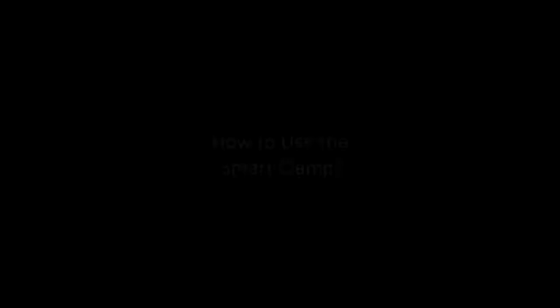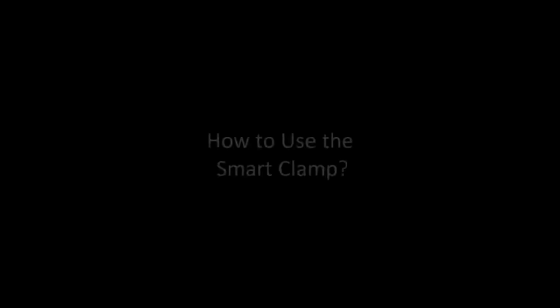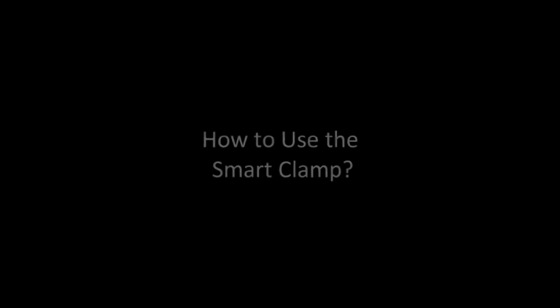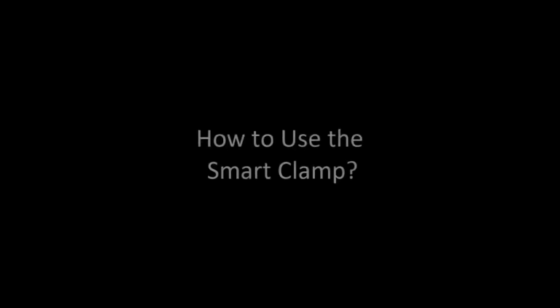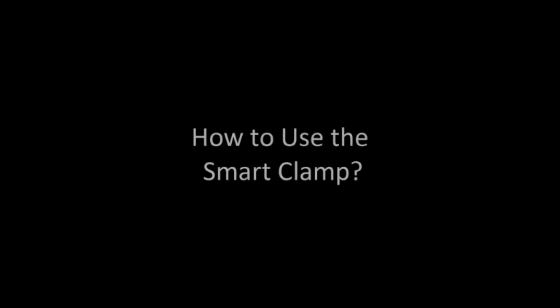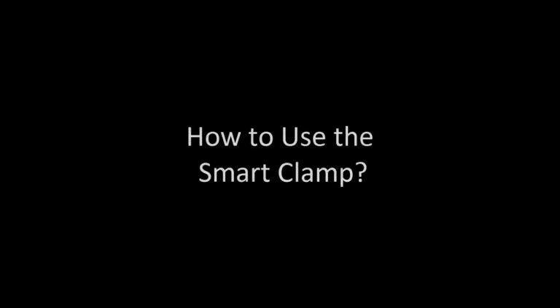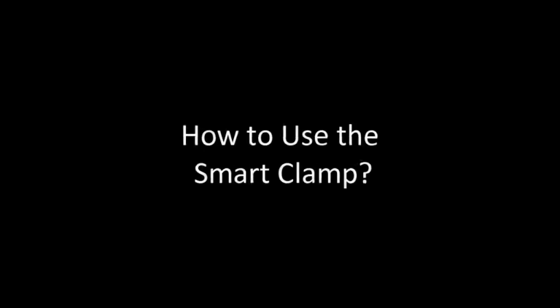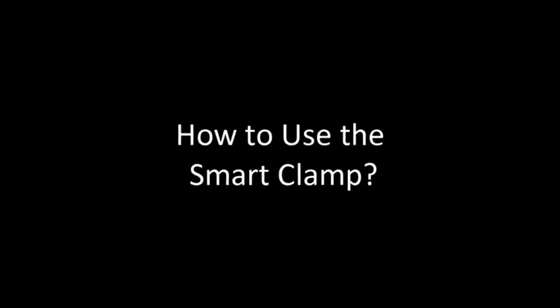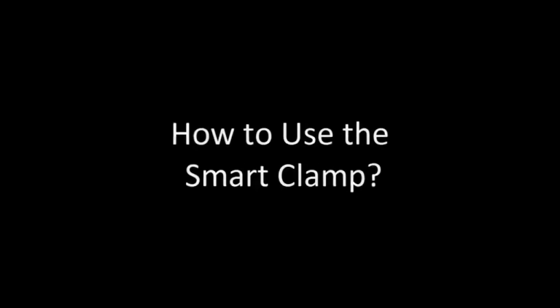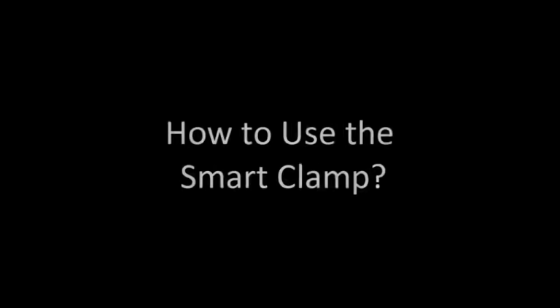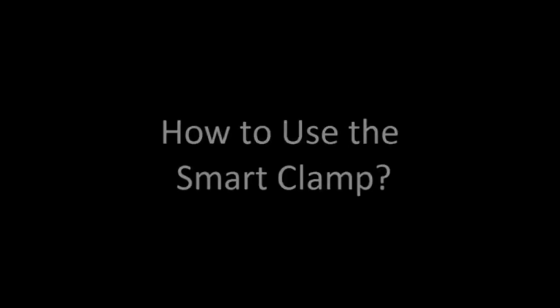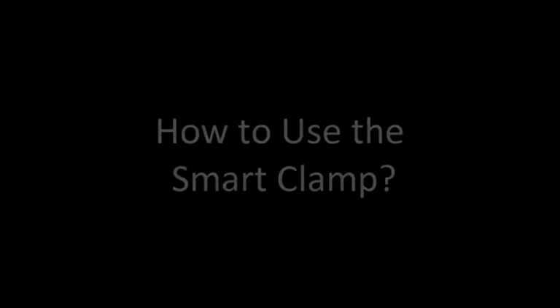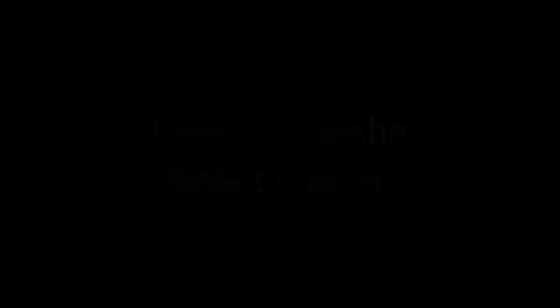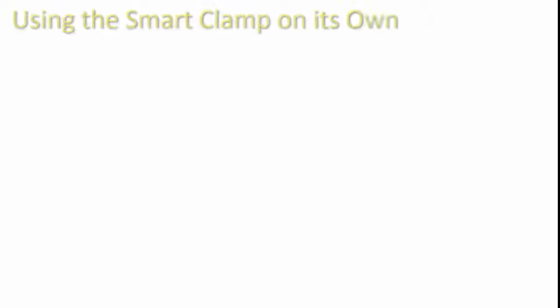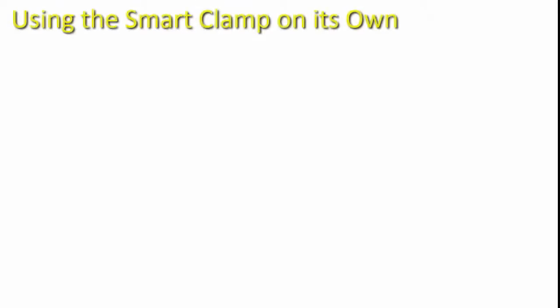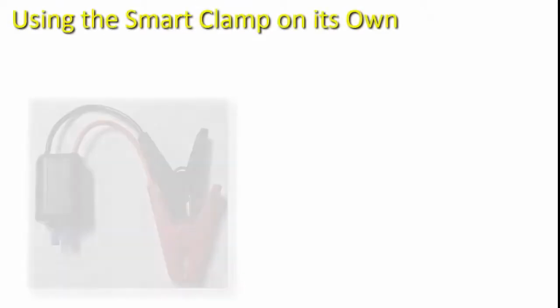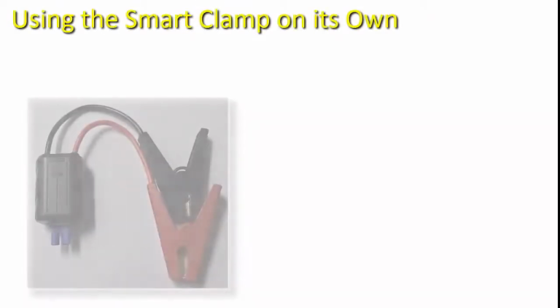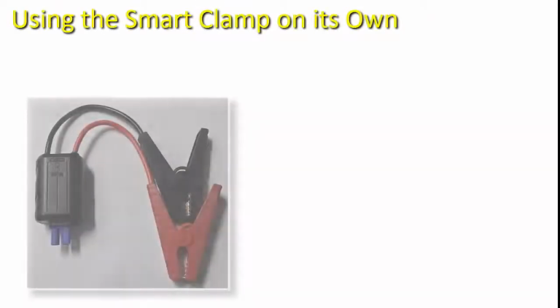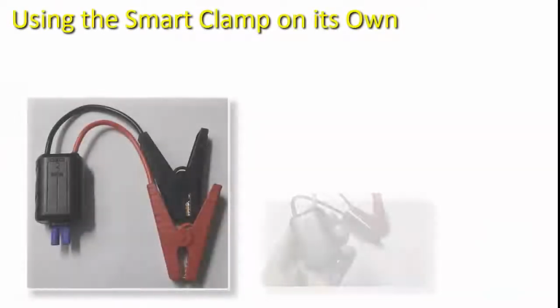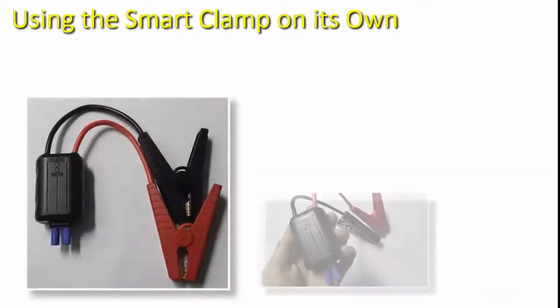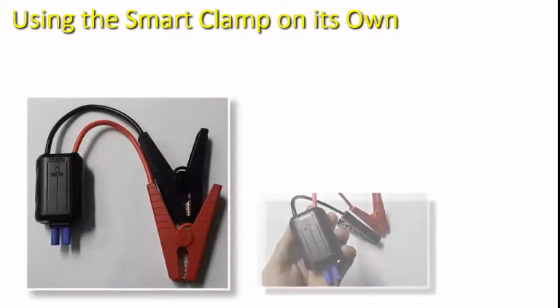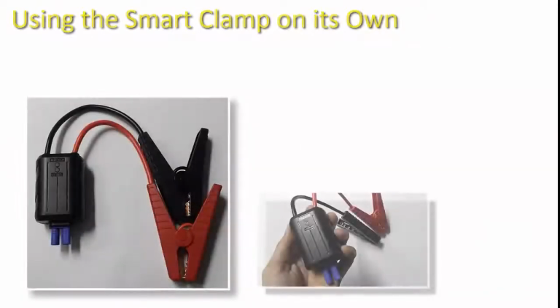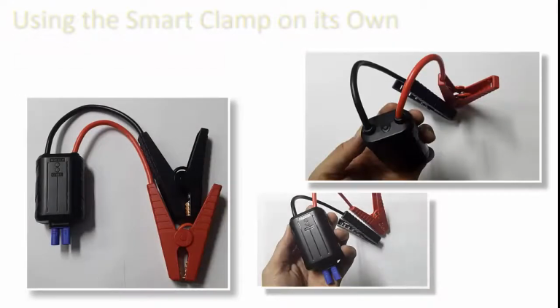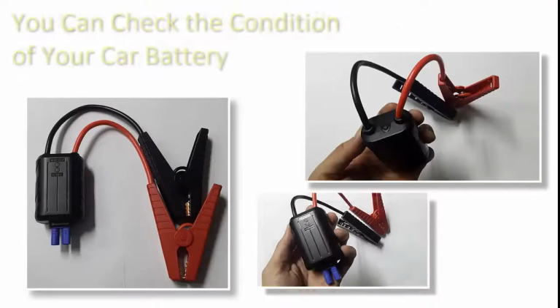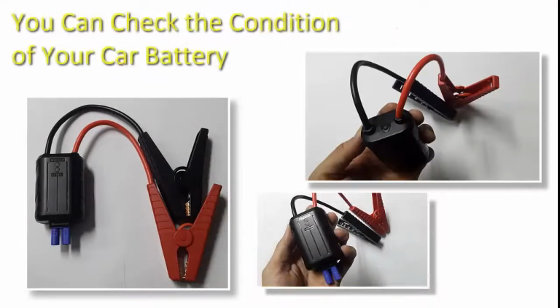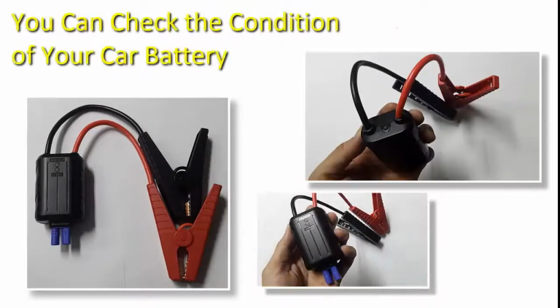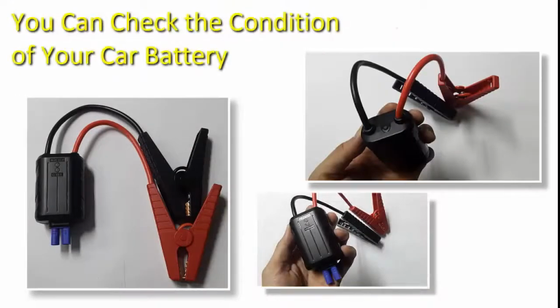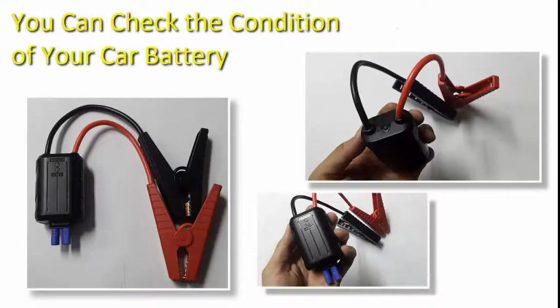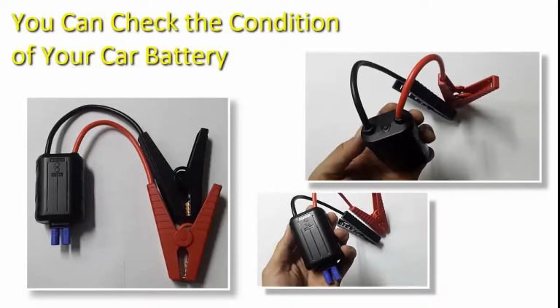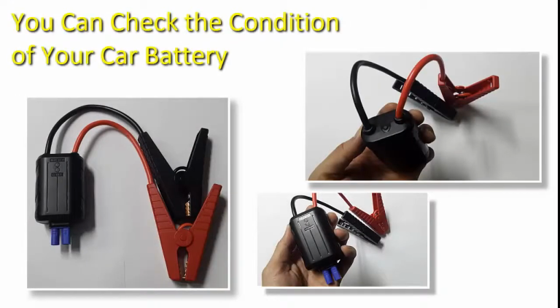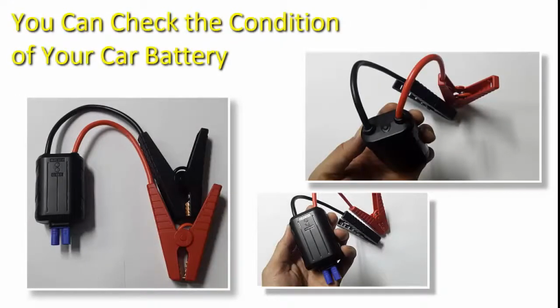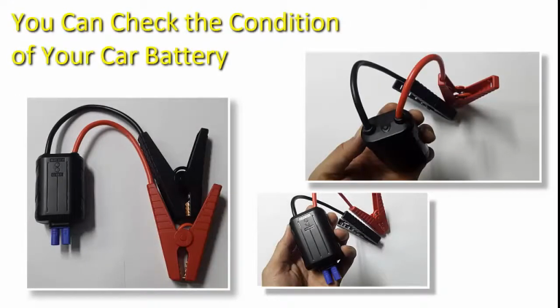How to use a smart clamp. Using a smart clamp on its own, you can check the condition of your car battery.